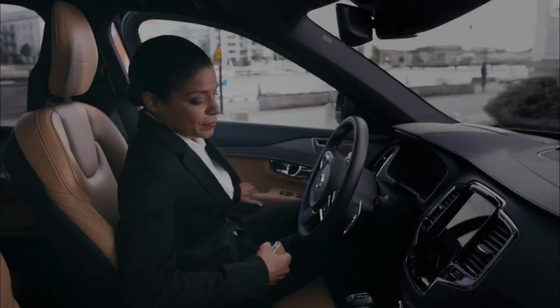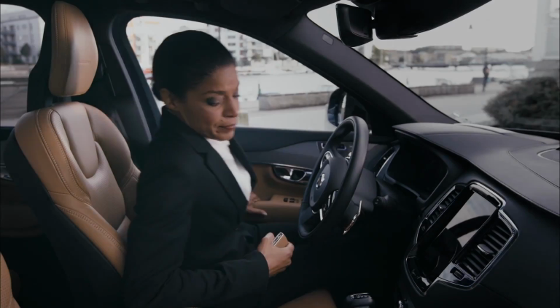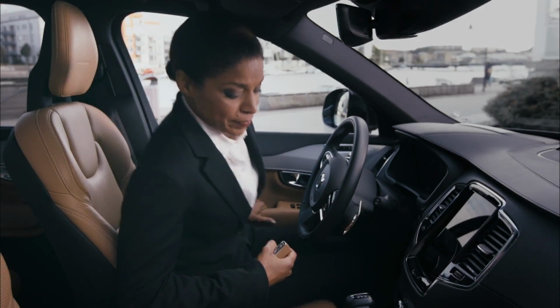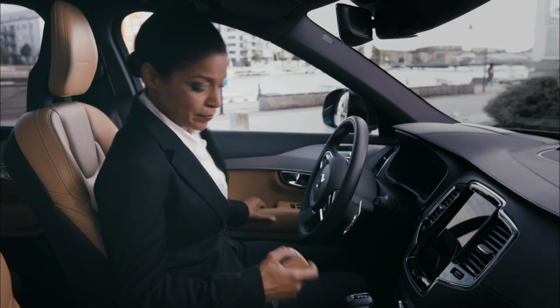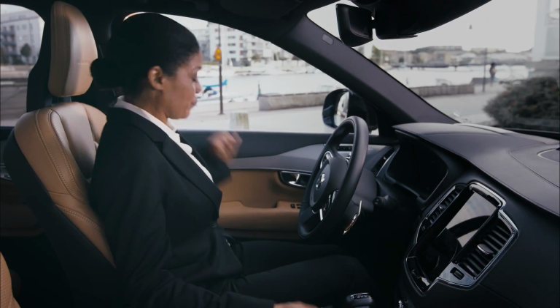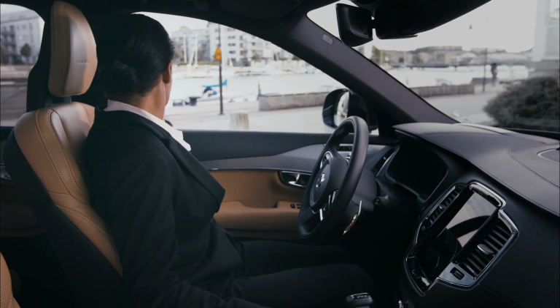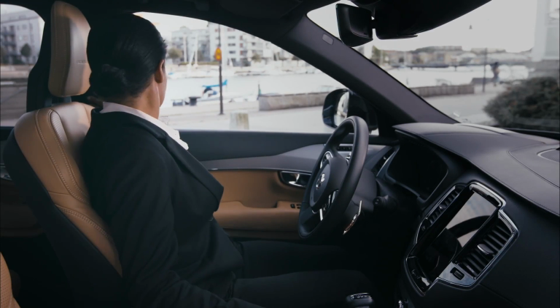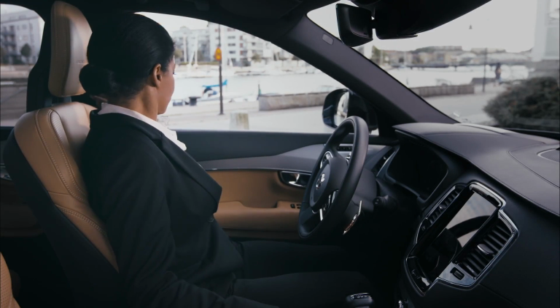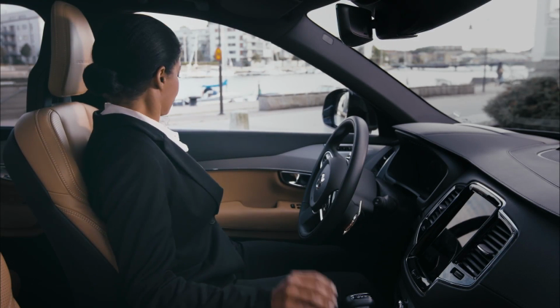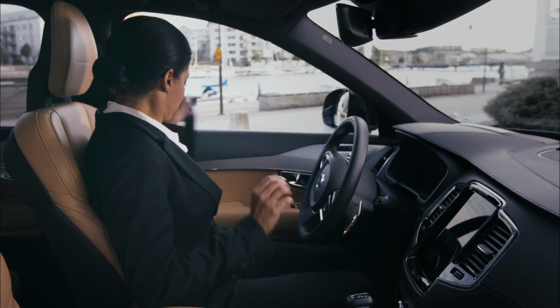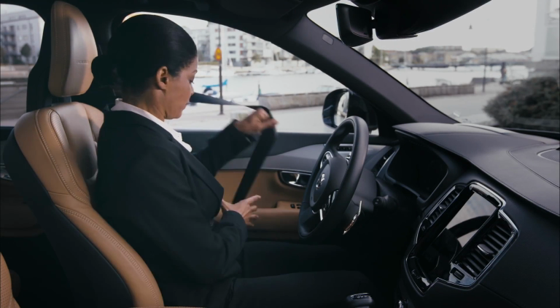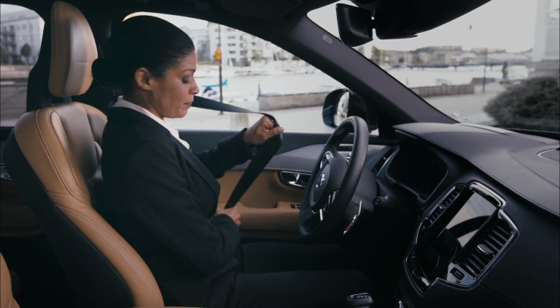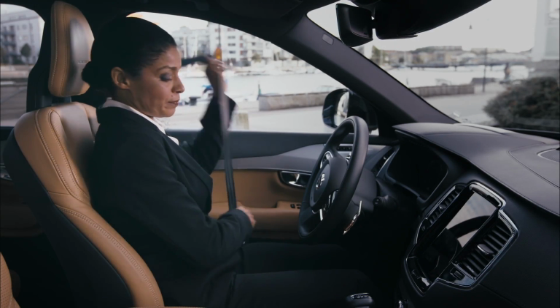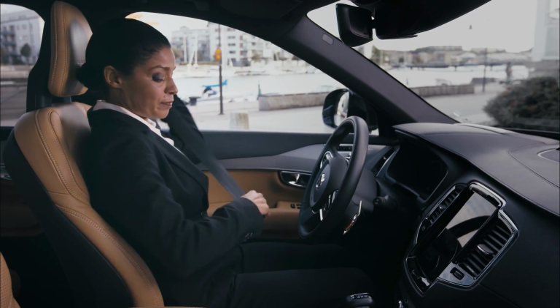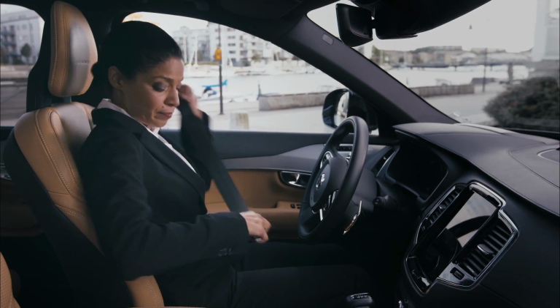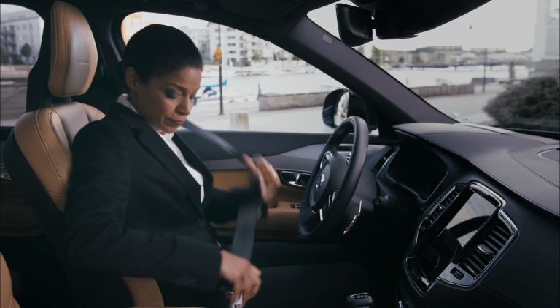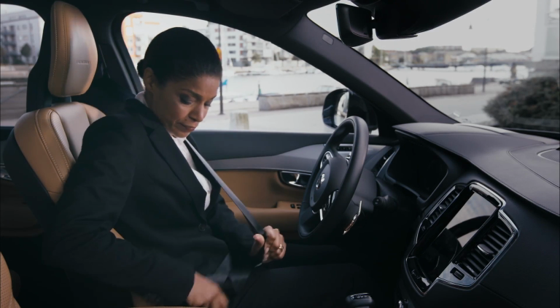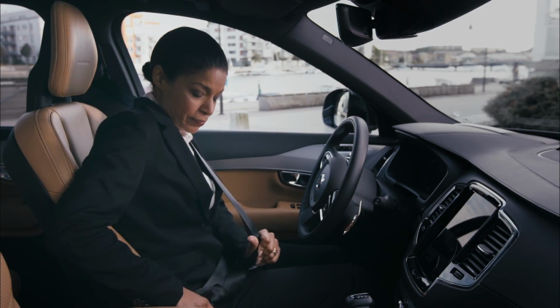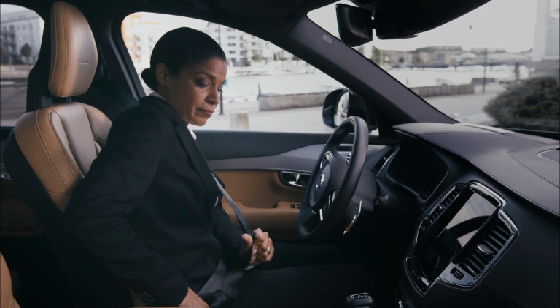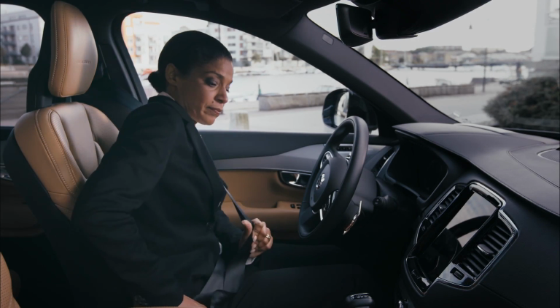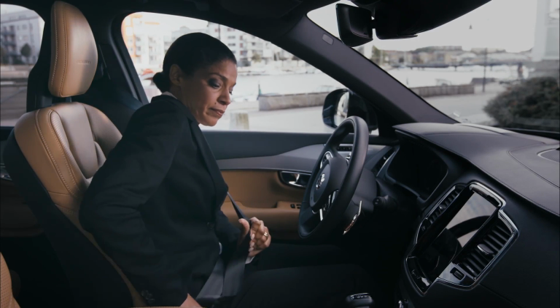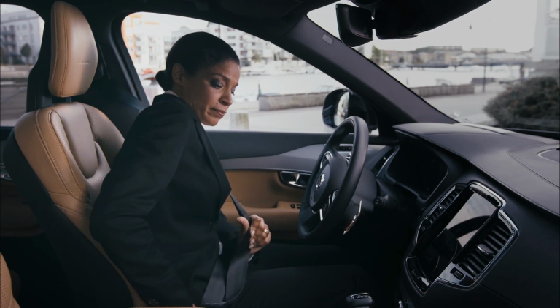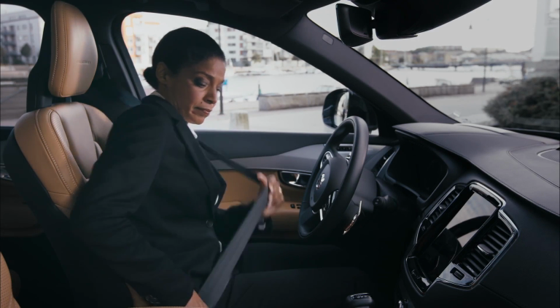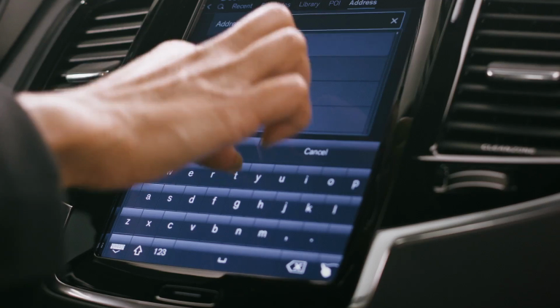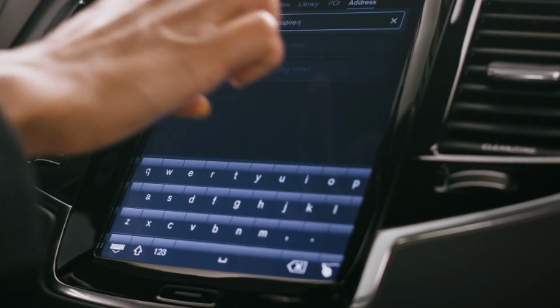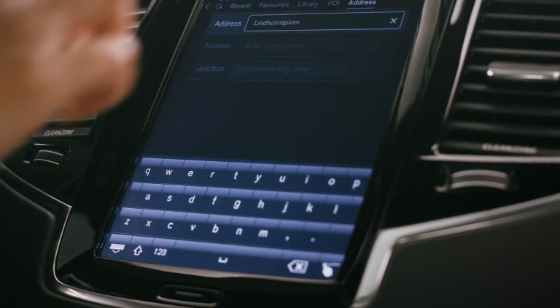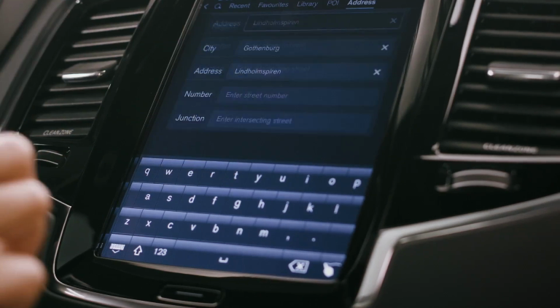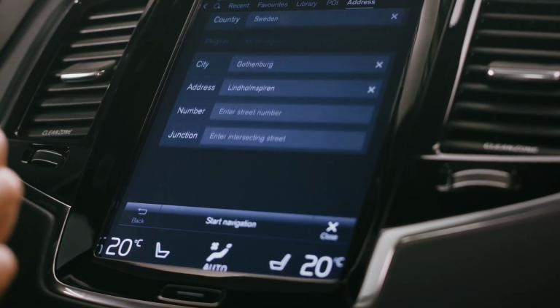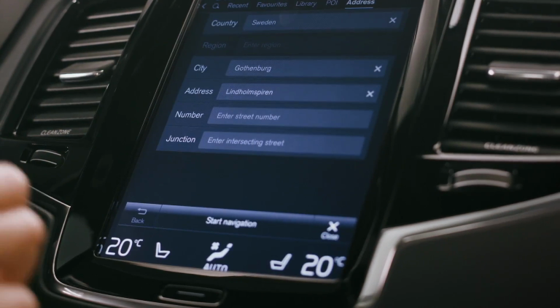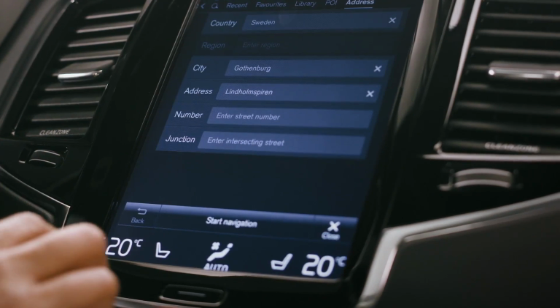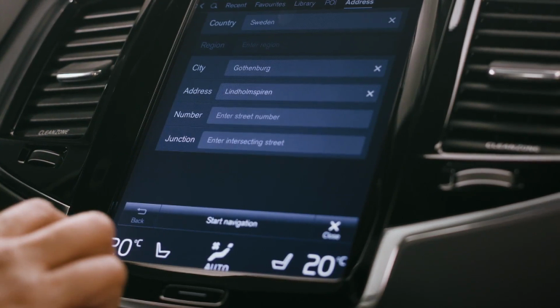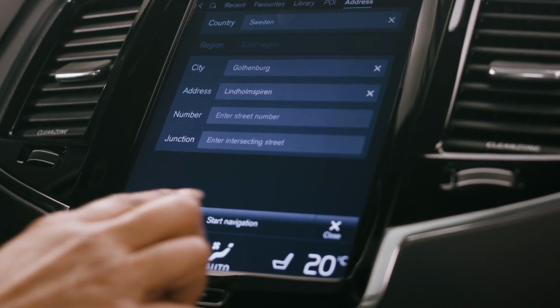Sections of the route available for autonomous driving are displayed when the journey is programmed into the navigation system.